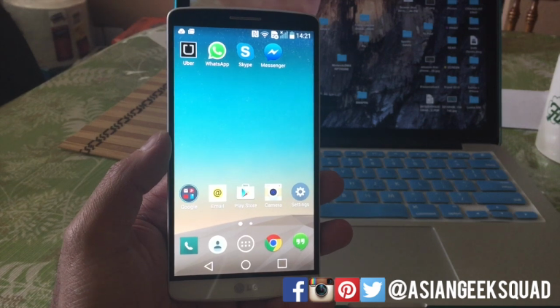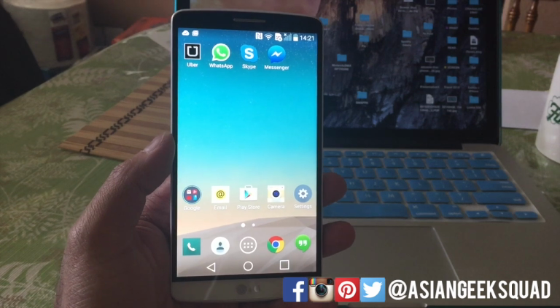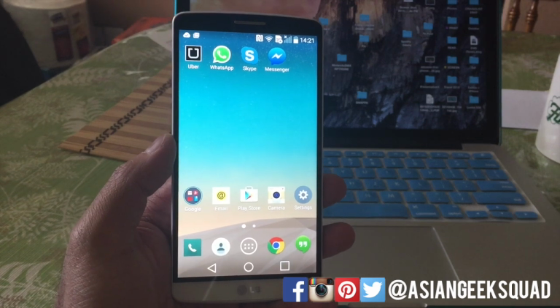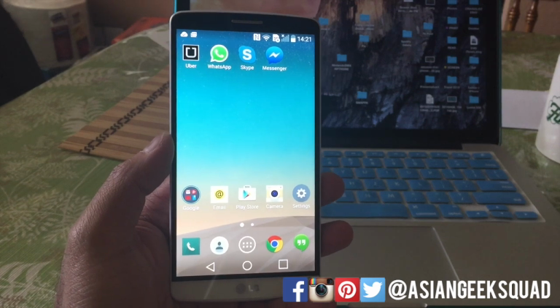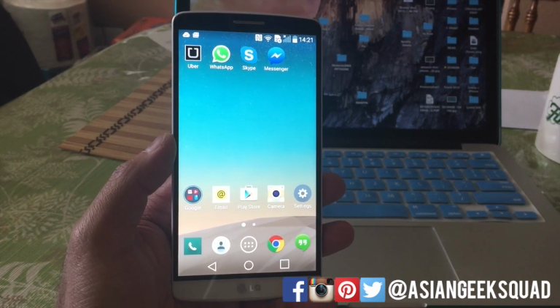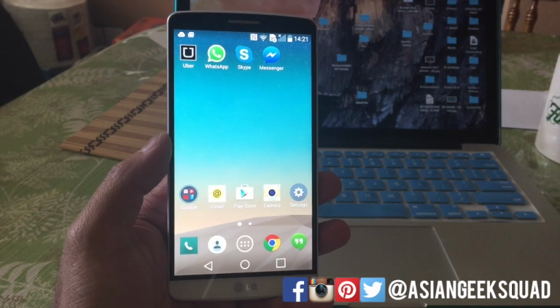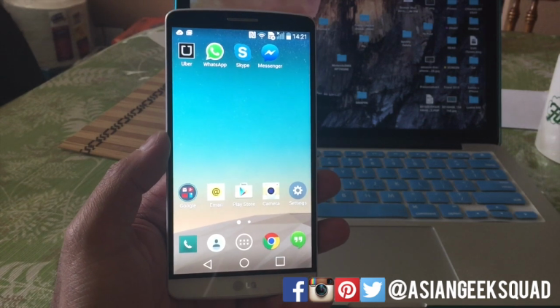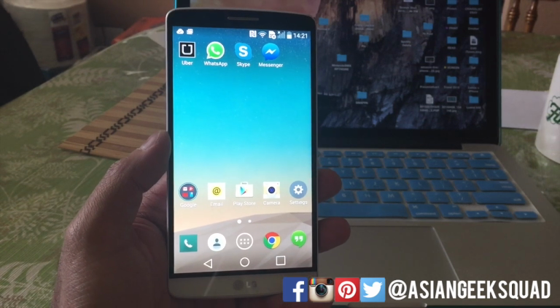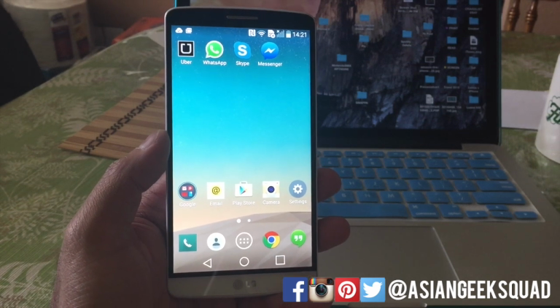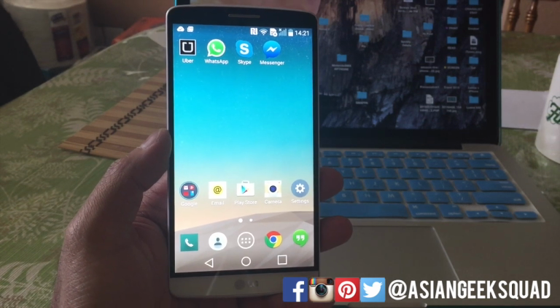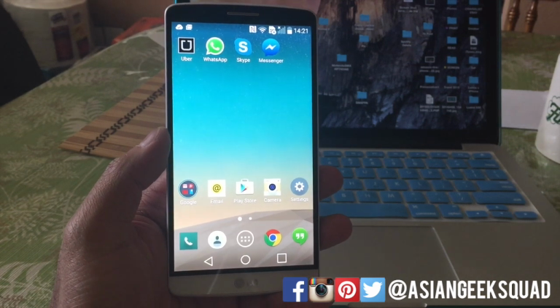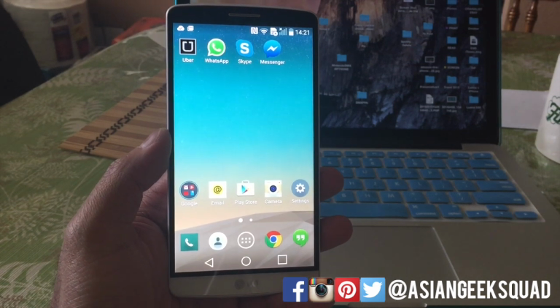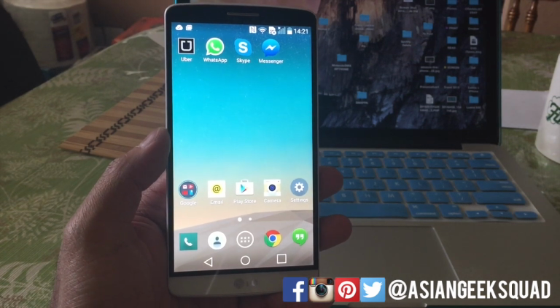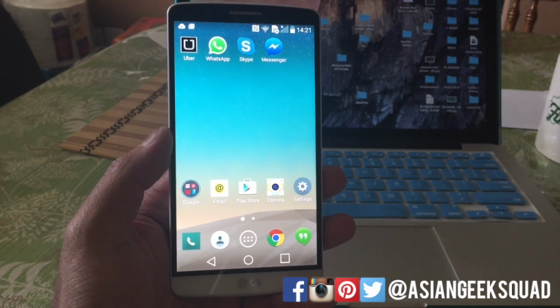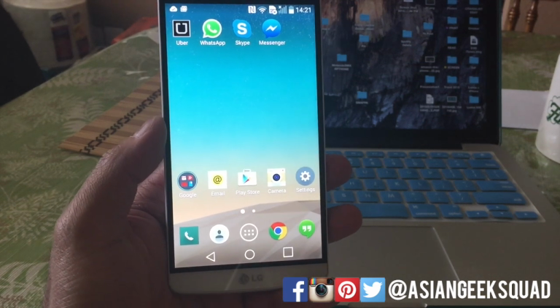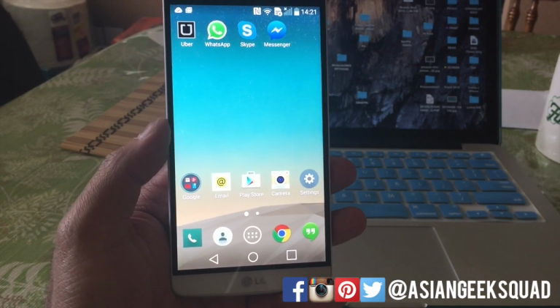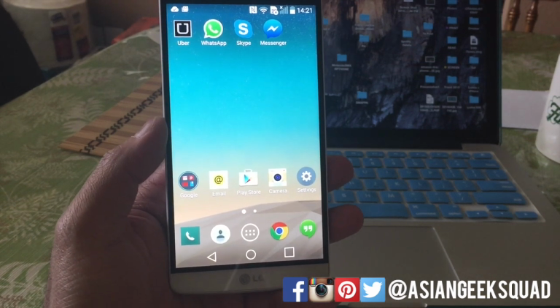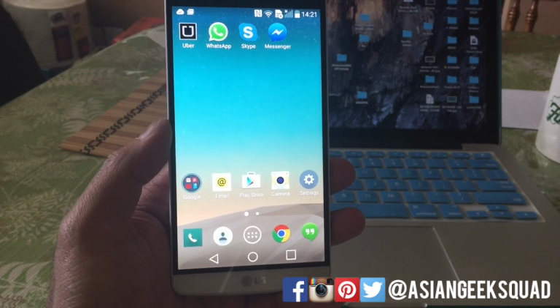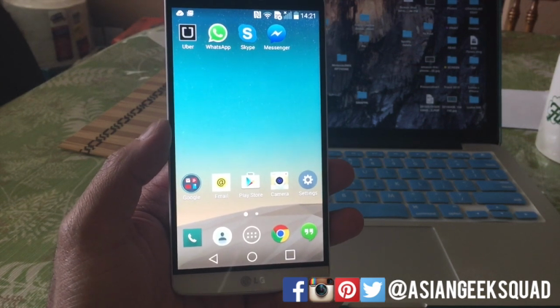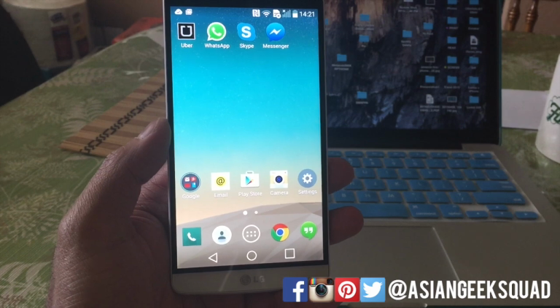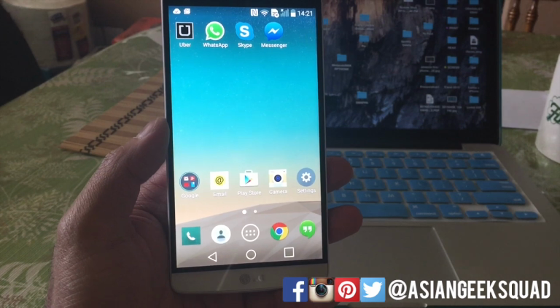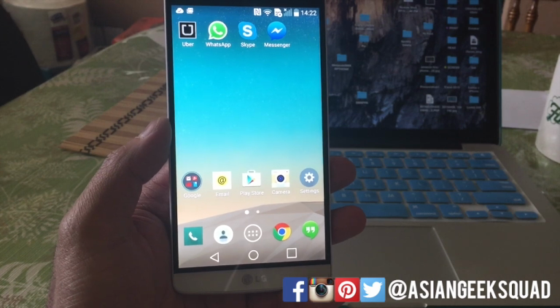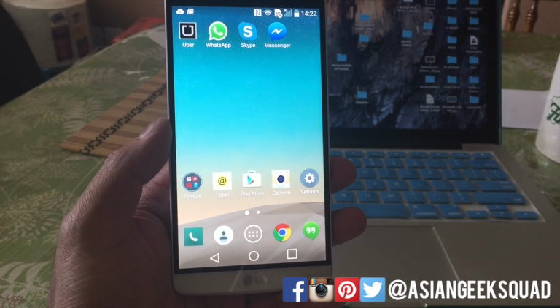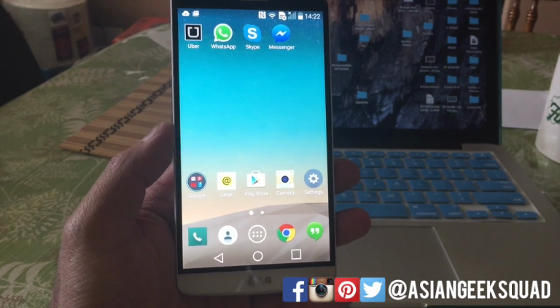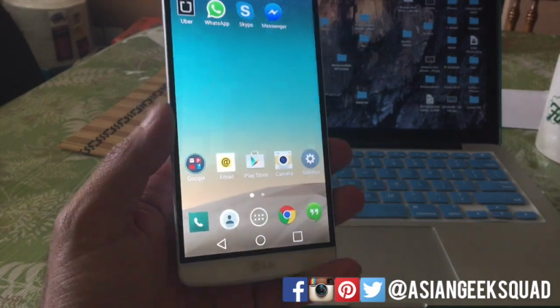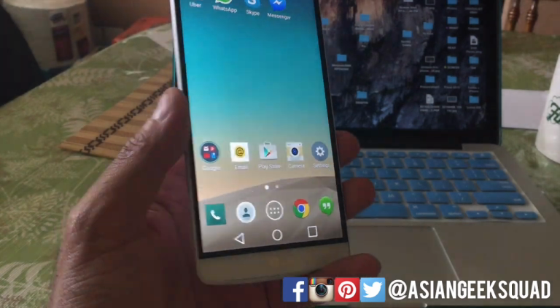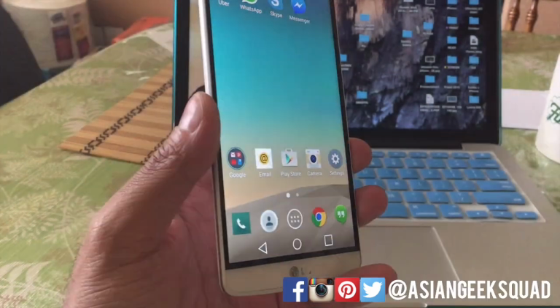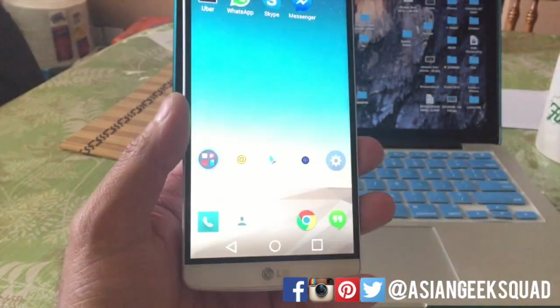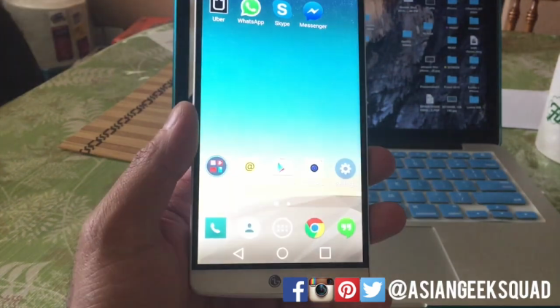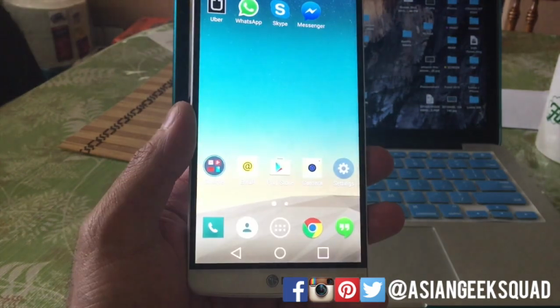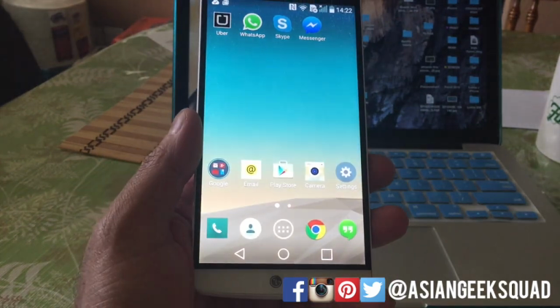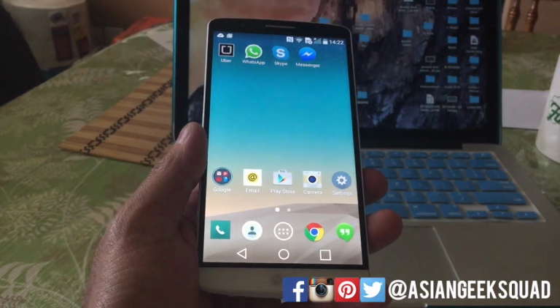Hey everyone, this is Max with Asian Geek Squad and today we're going to show you two different ways to factory reset your LG G3.